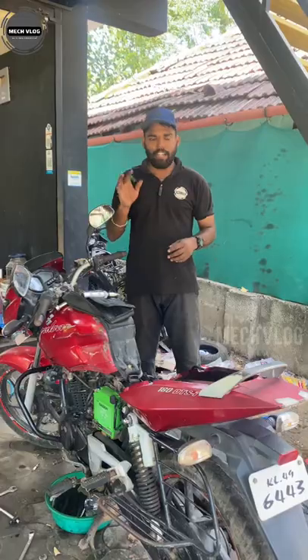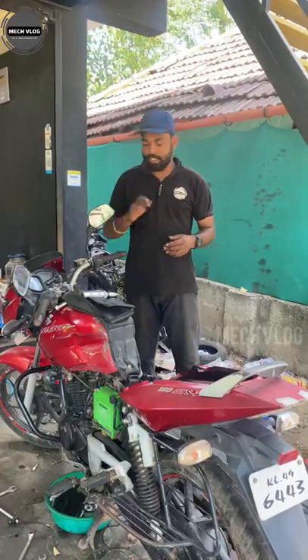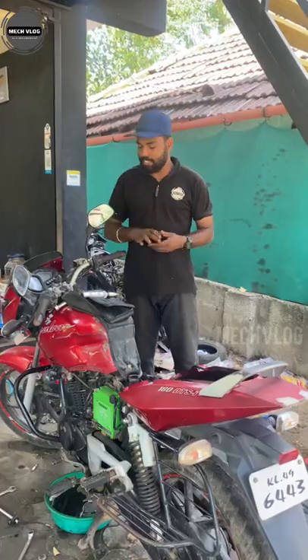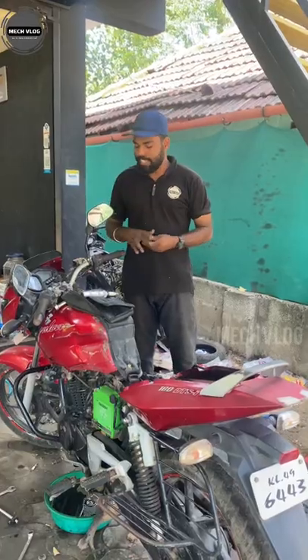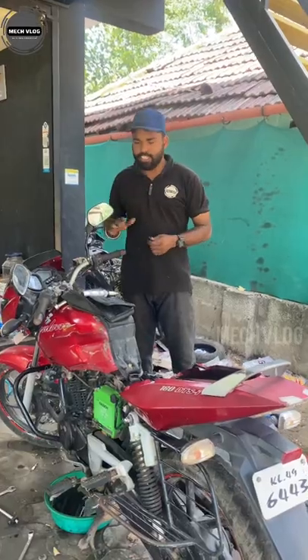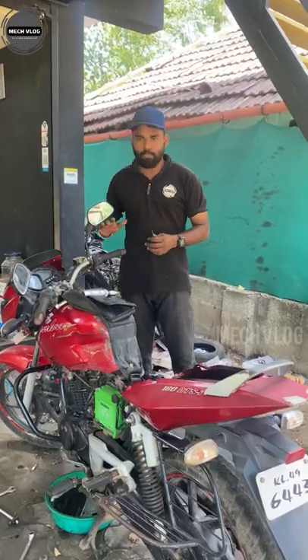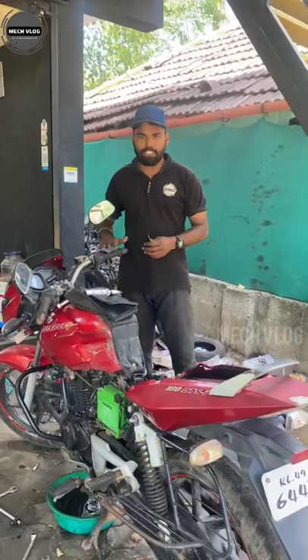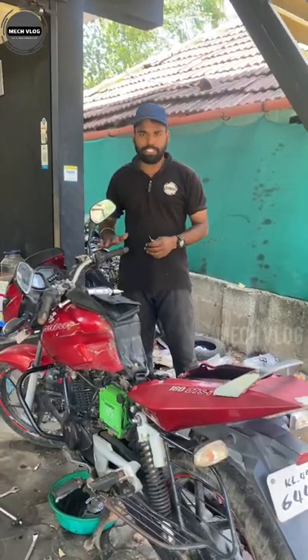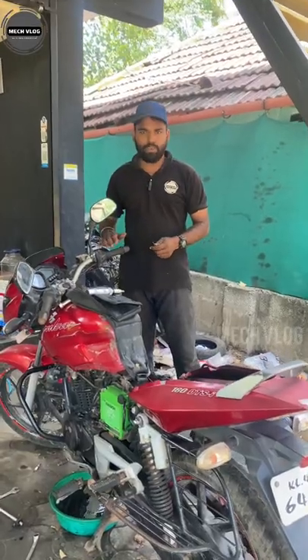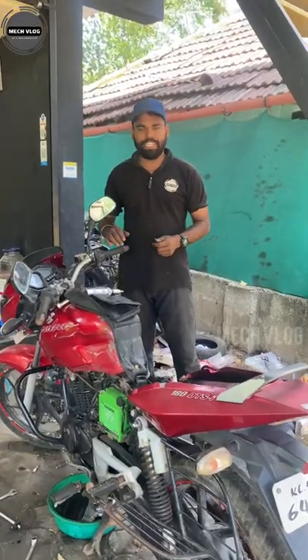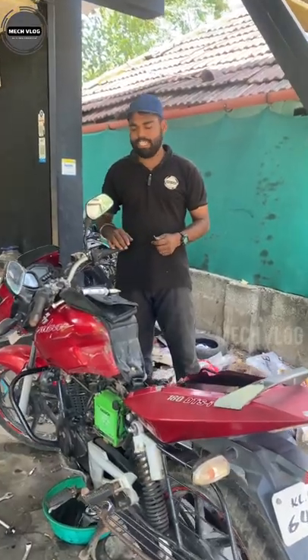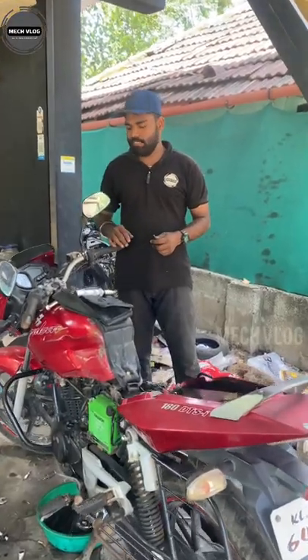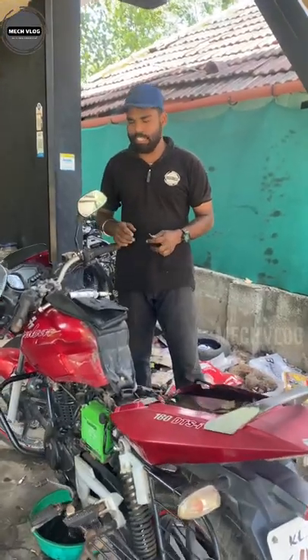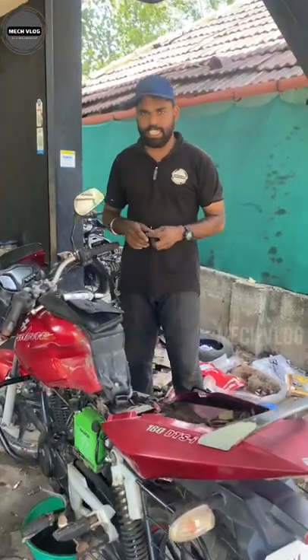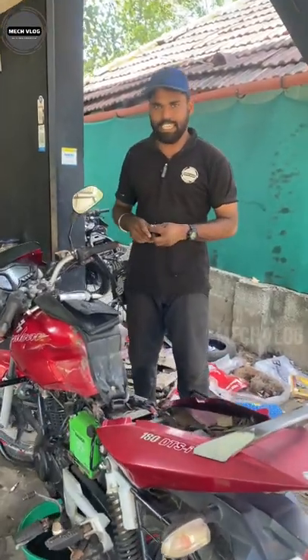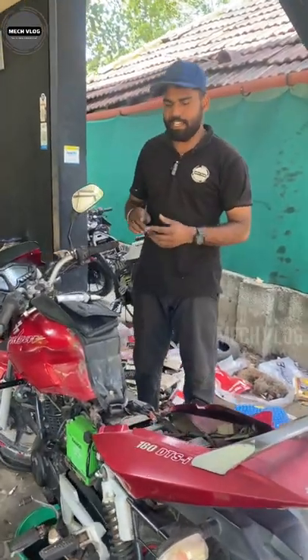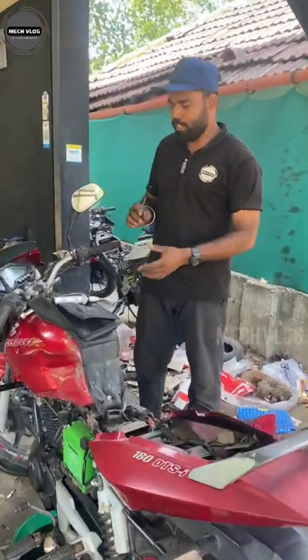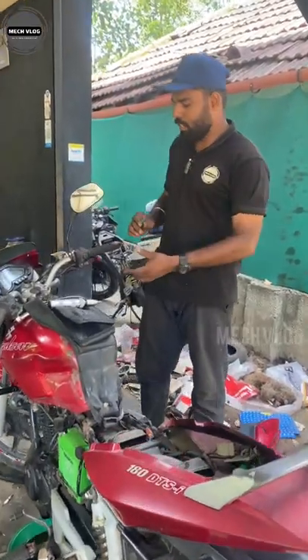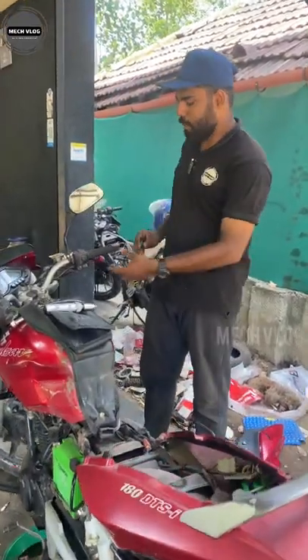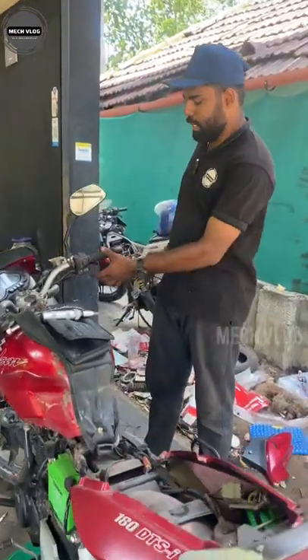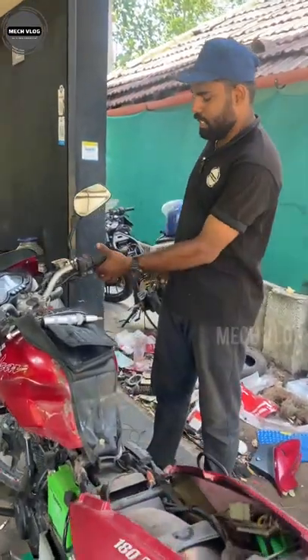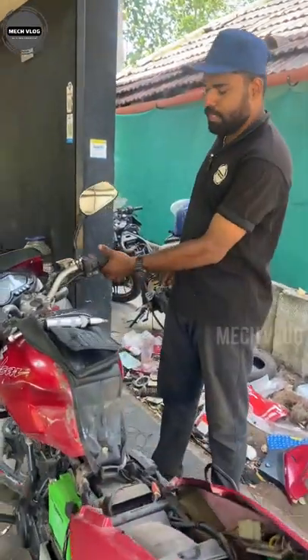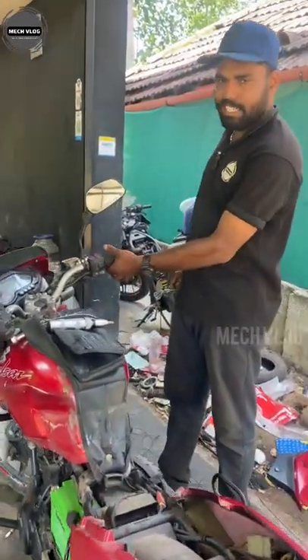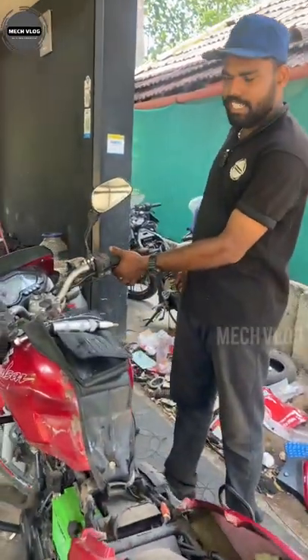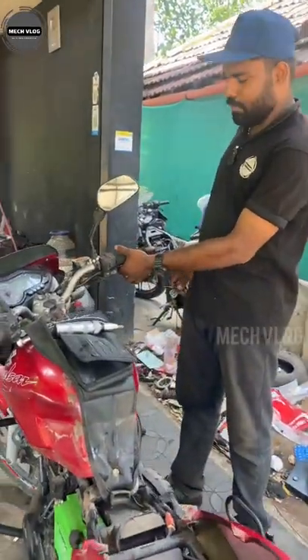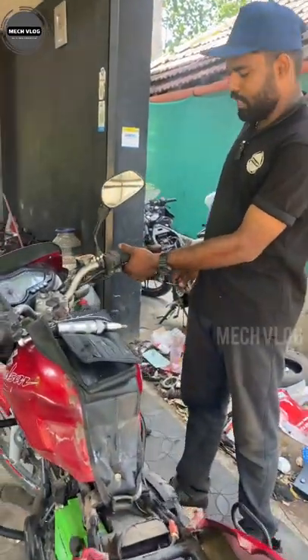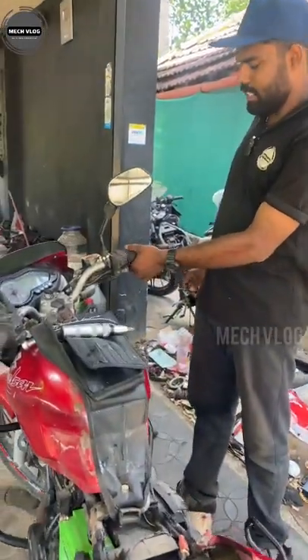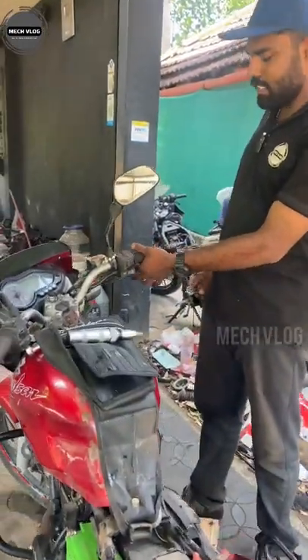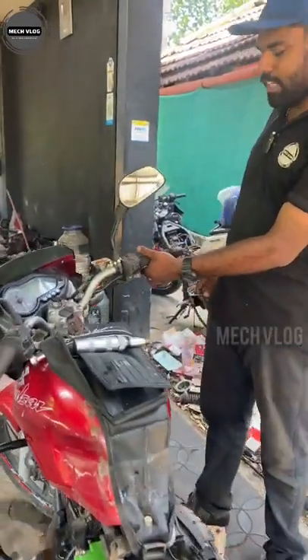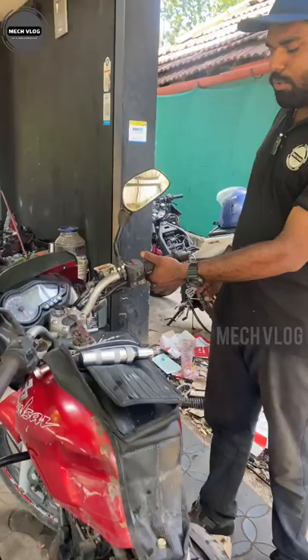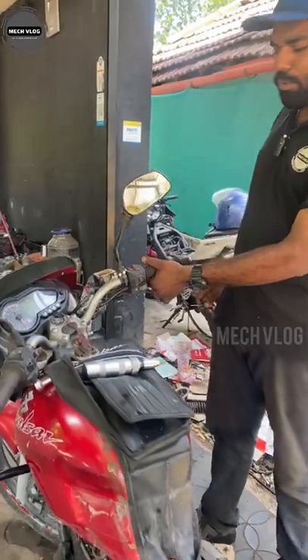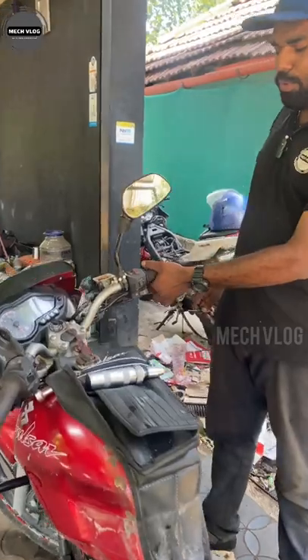Hi friends, this is Pulsar 181D. One complaint with this bike is that the front disc is not one.